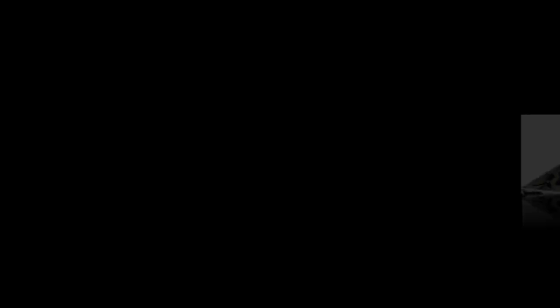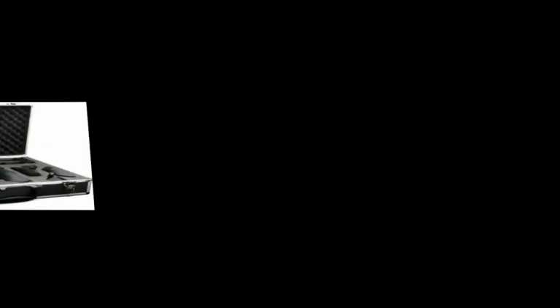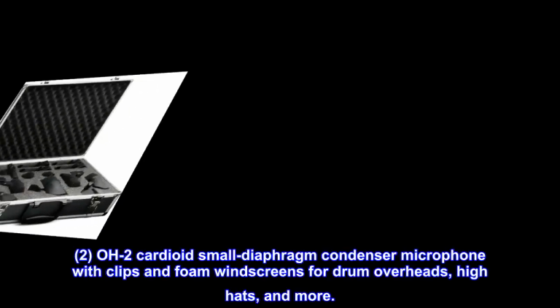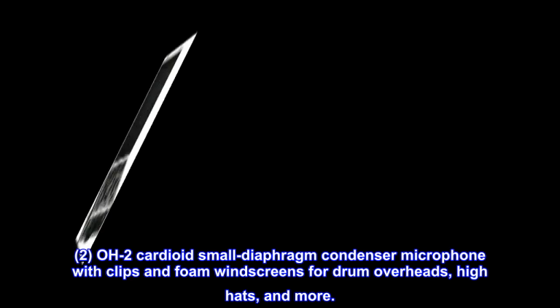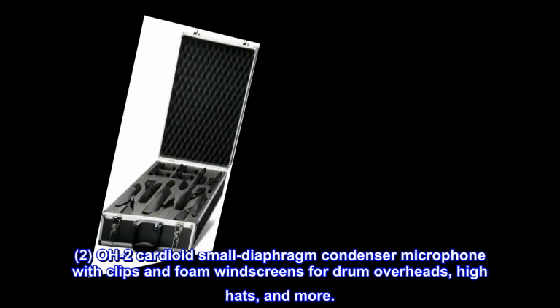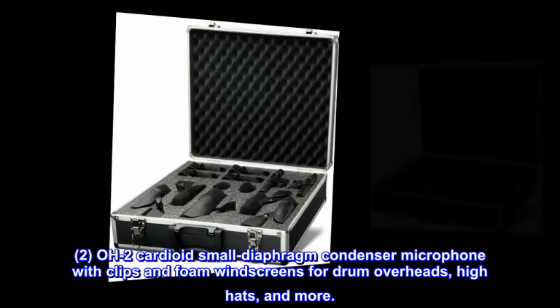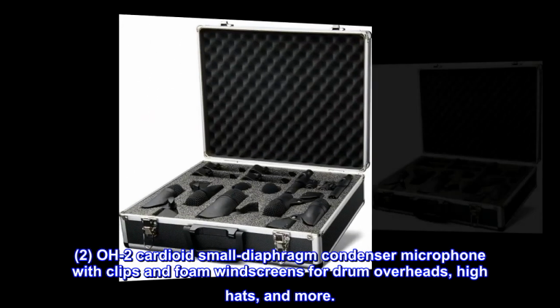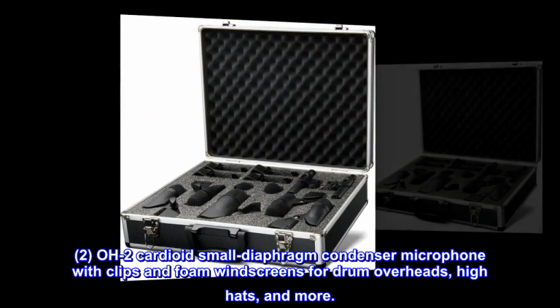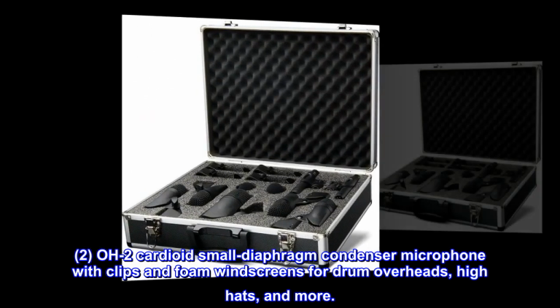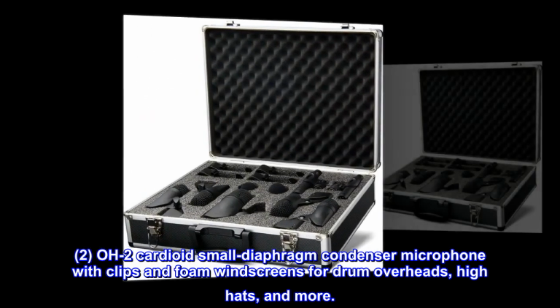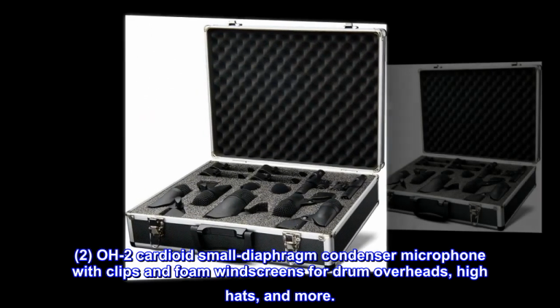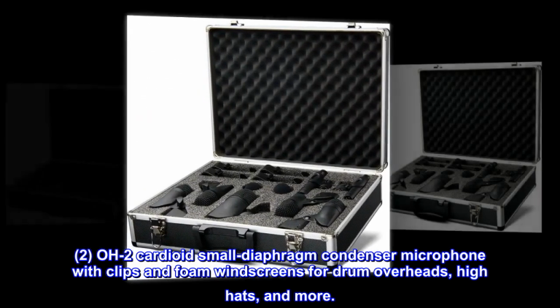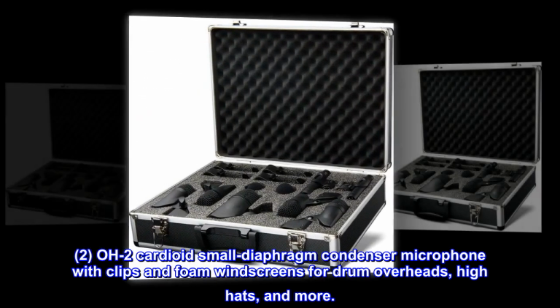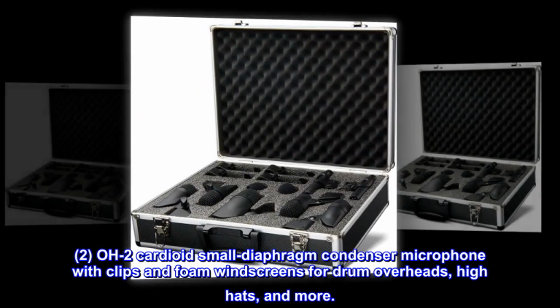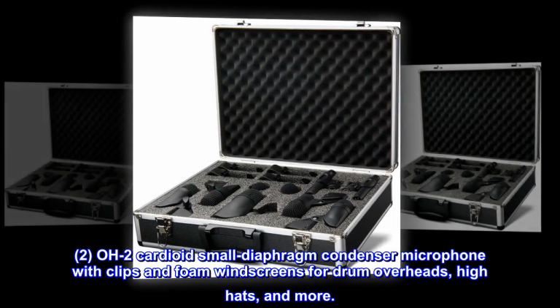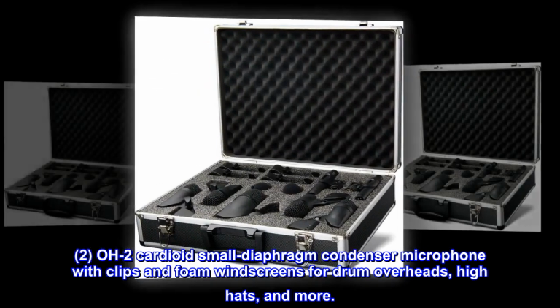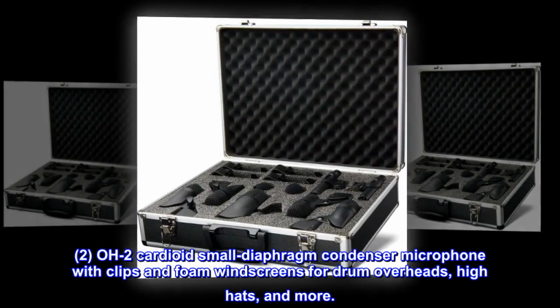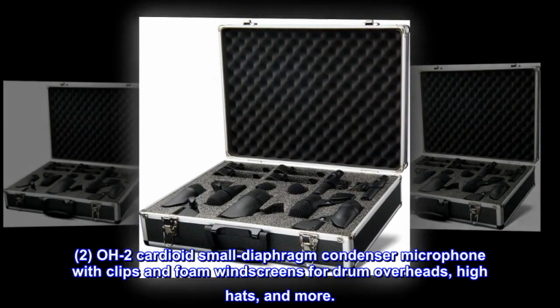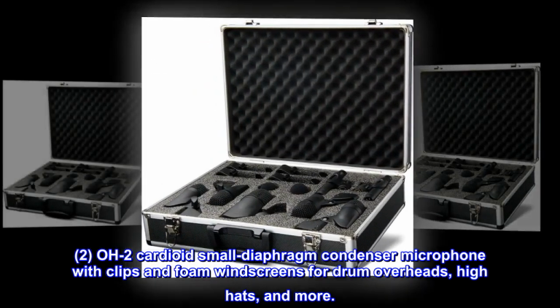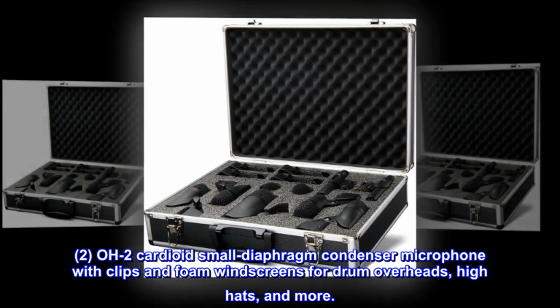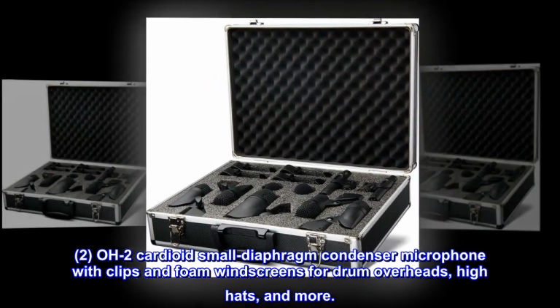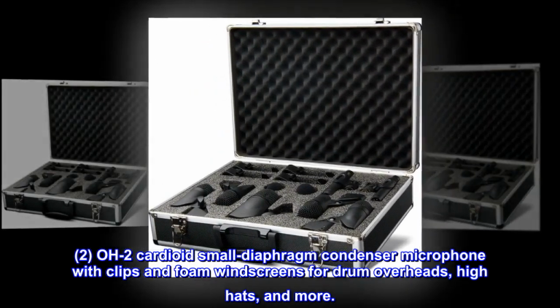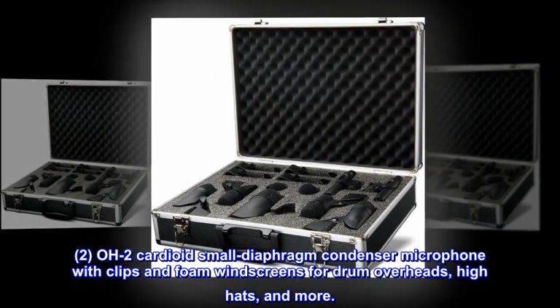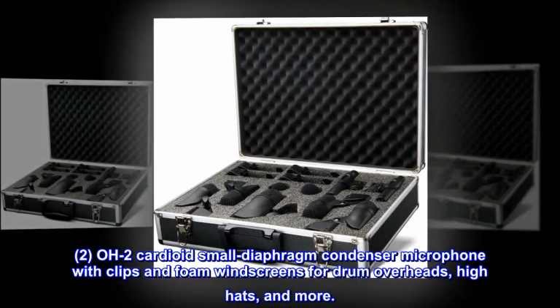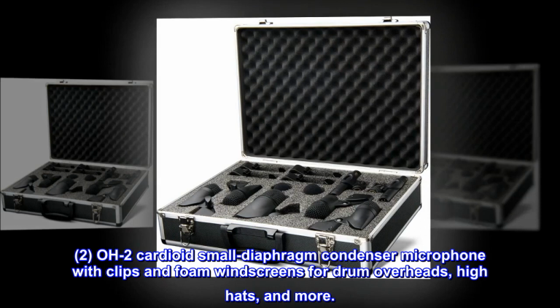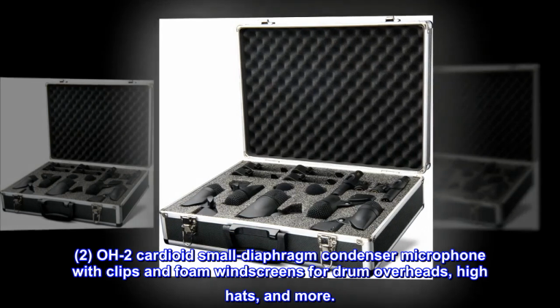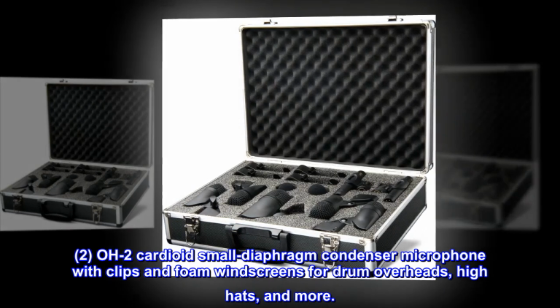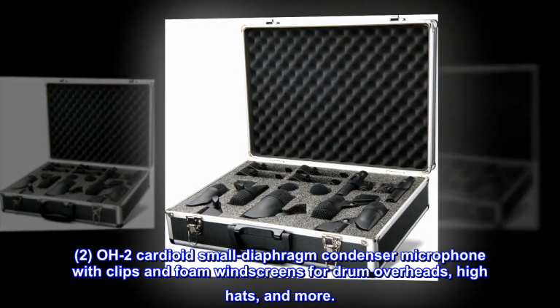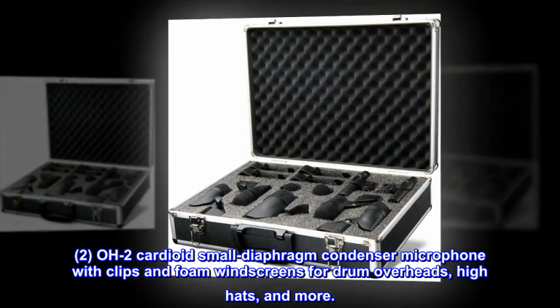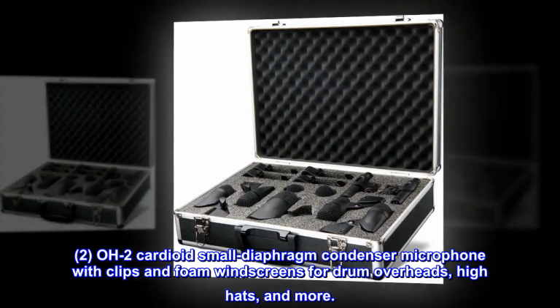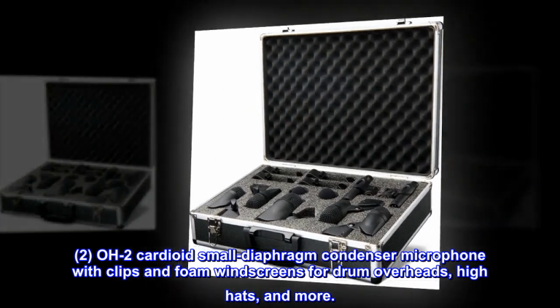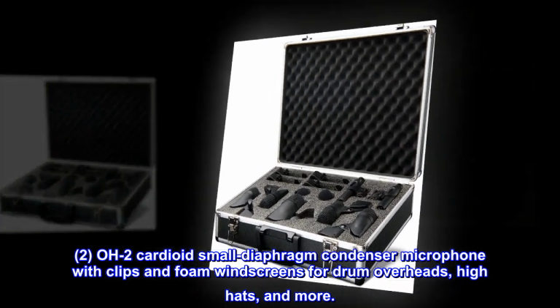O2 Cardioid Small Diaphragm Condenser Microphone with Clips and Foam Windscreens for Drum Overheads, High Hats and more.